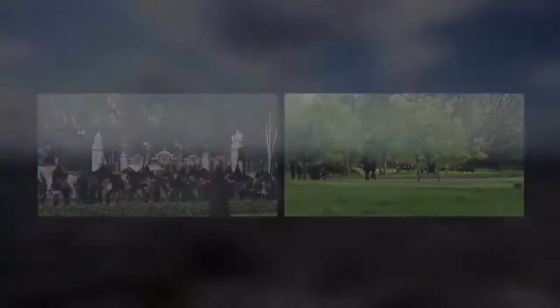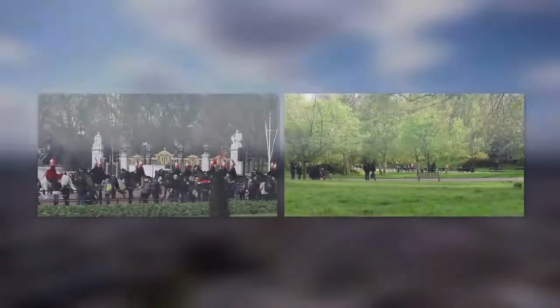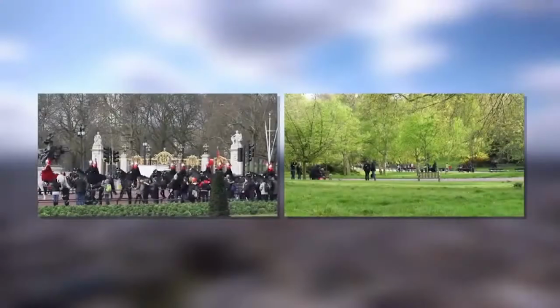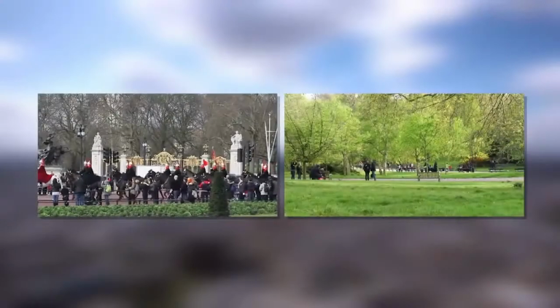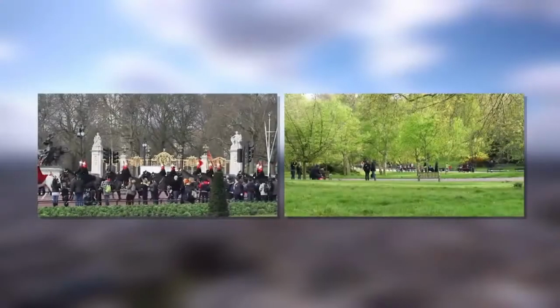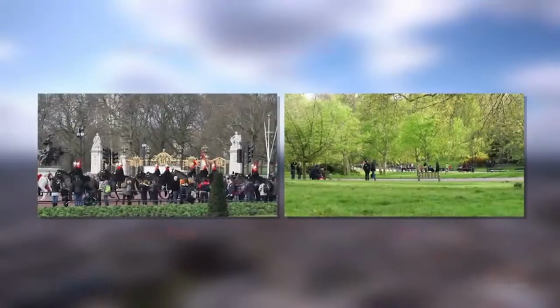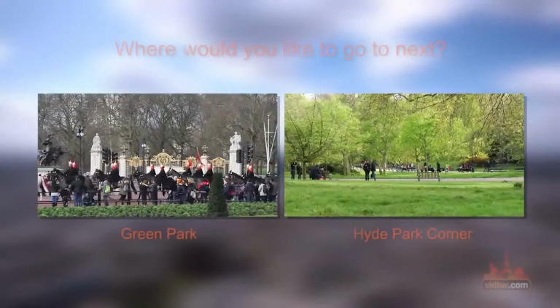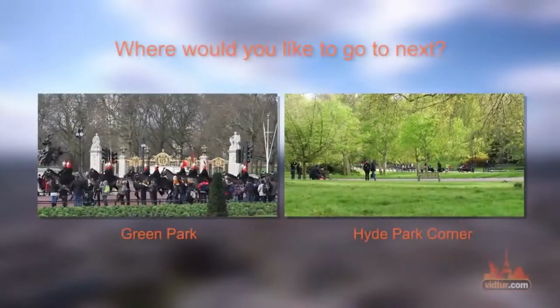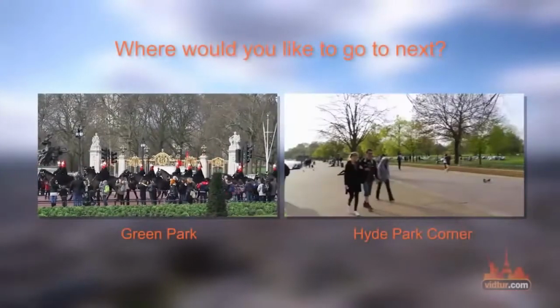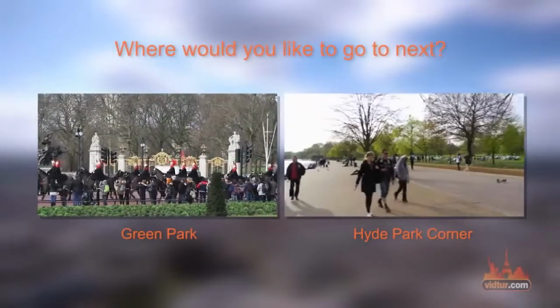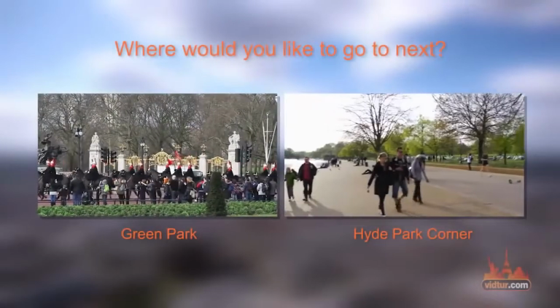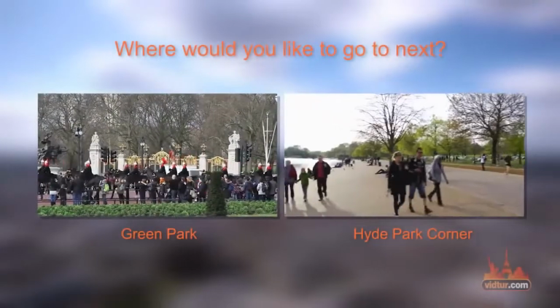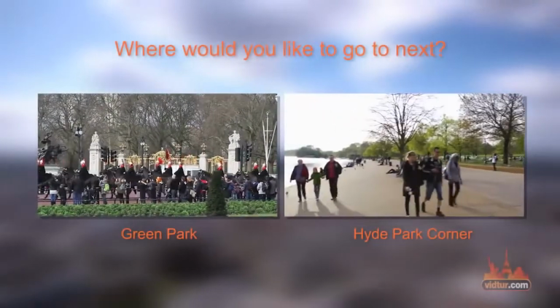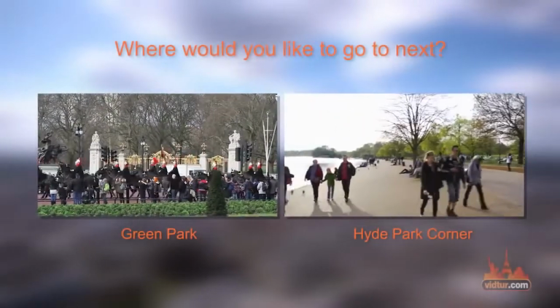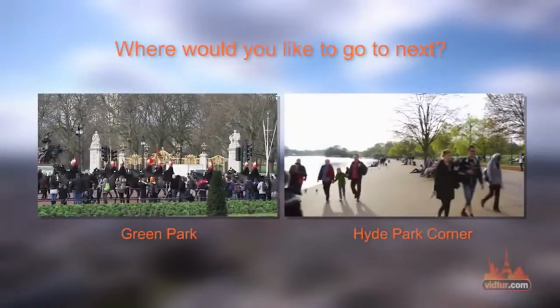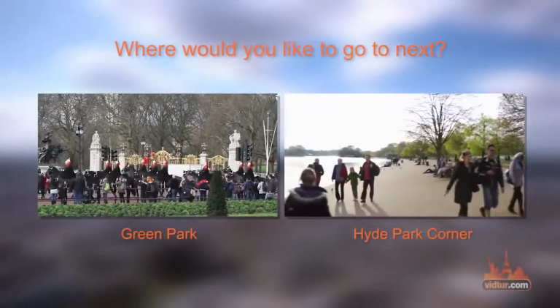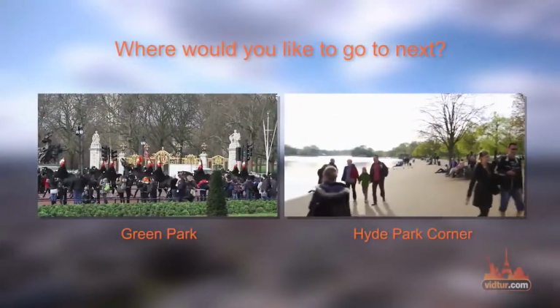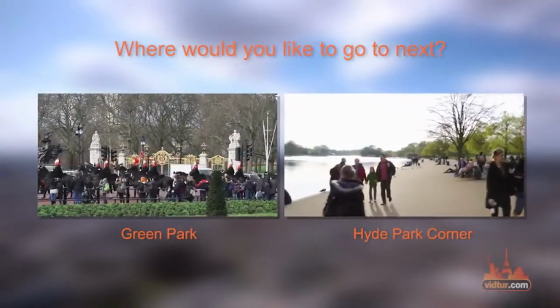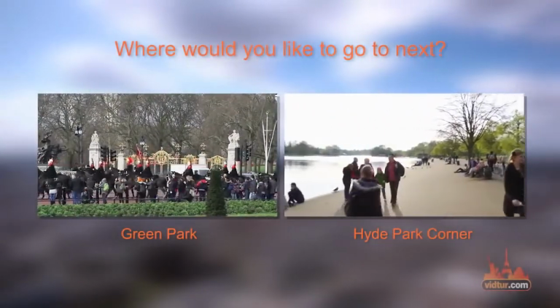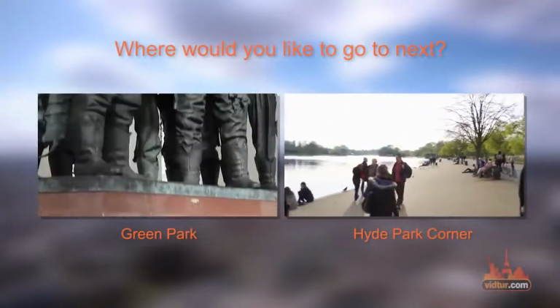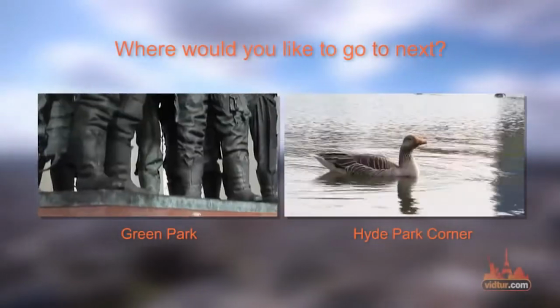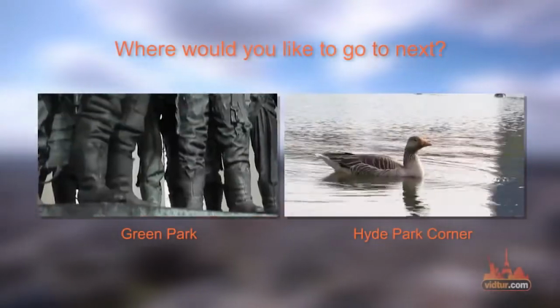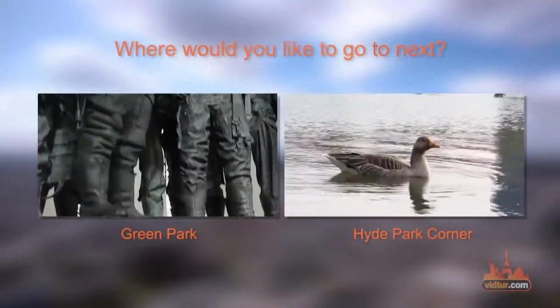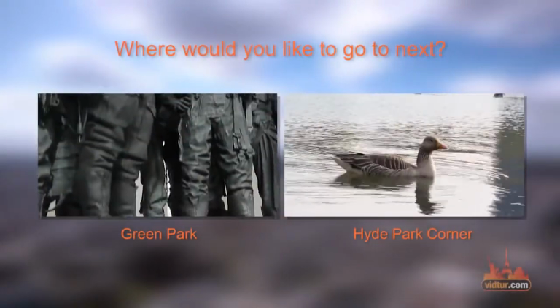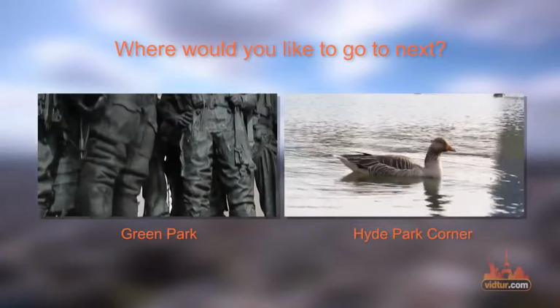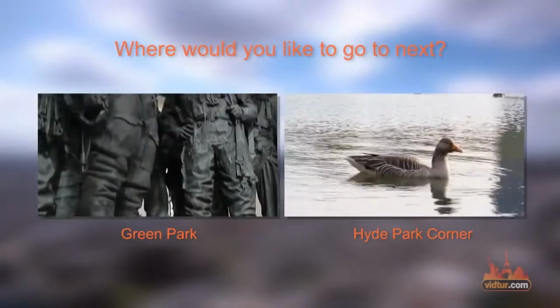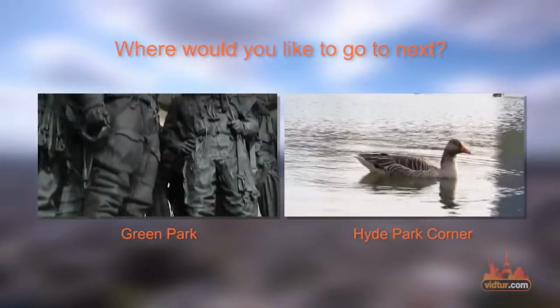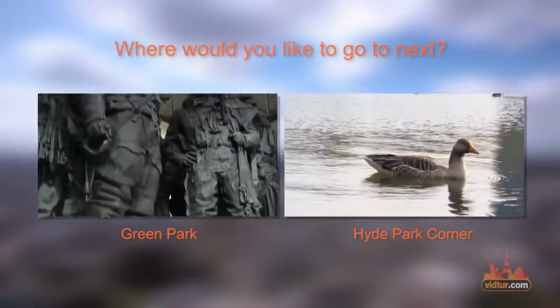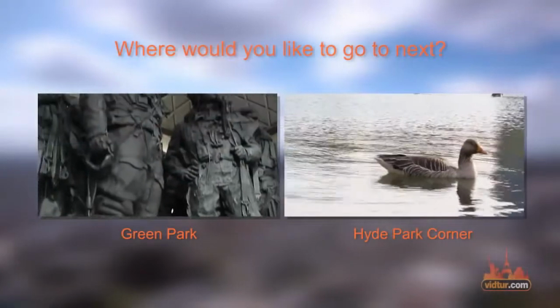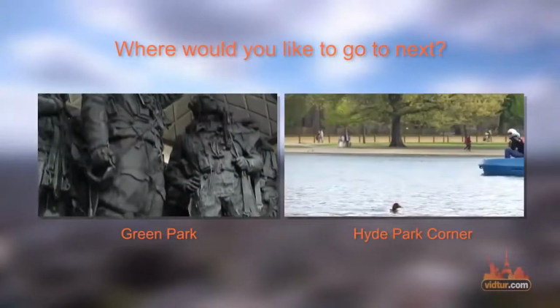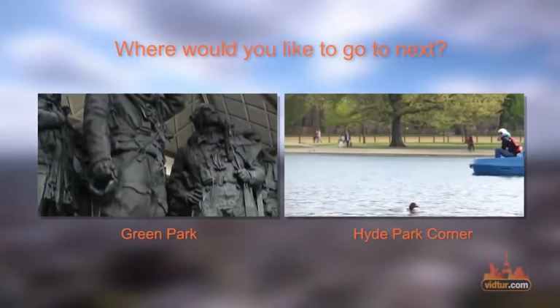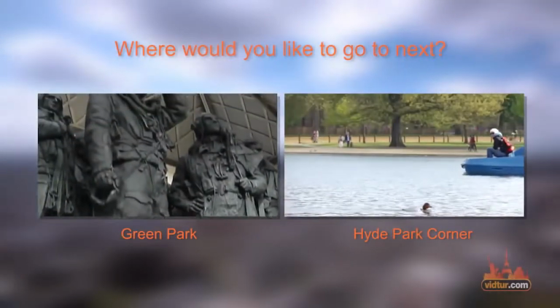Now it's time to decide whether you'd like to go to the lovely Green Park or to Hyde Park Corner. We'll see you next time. Bye.